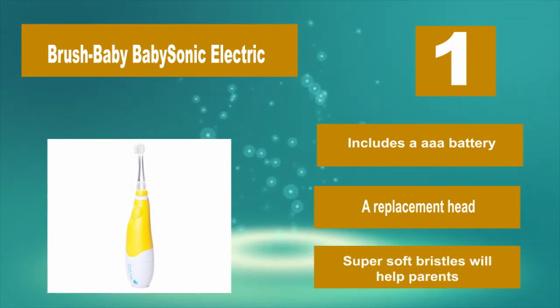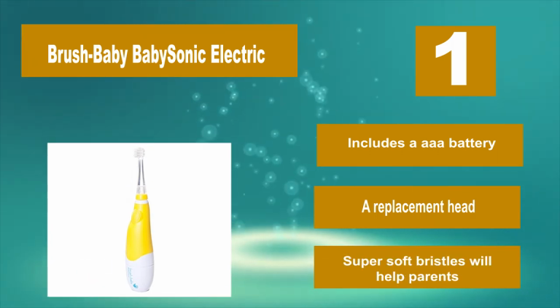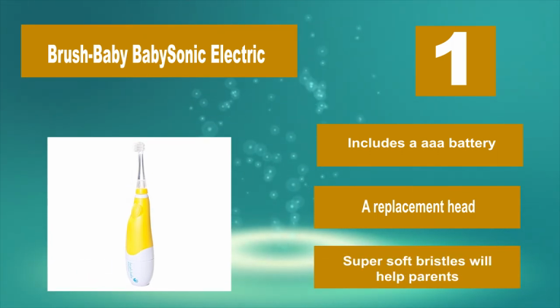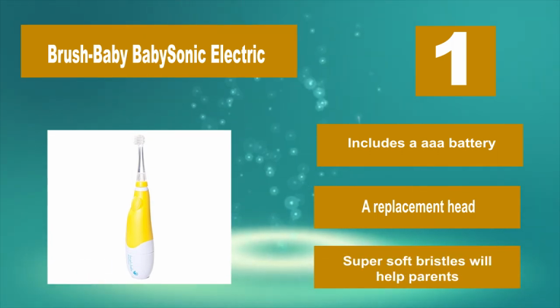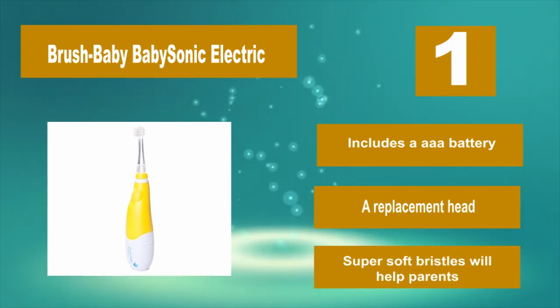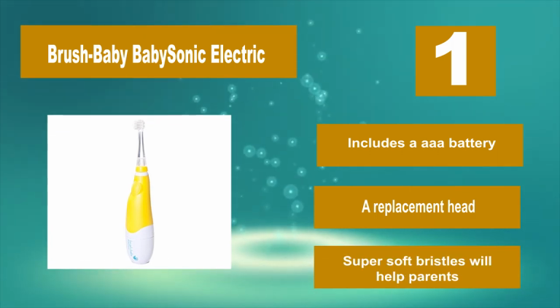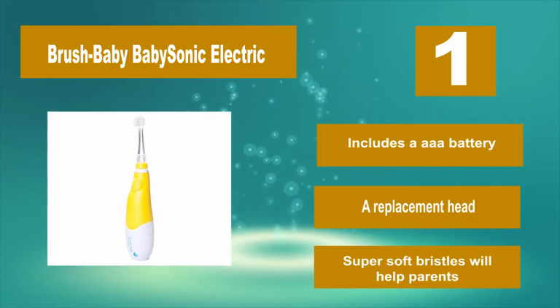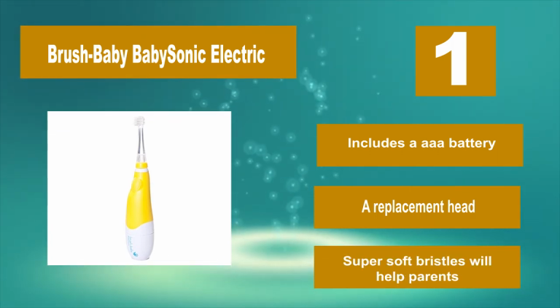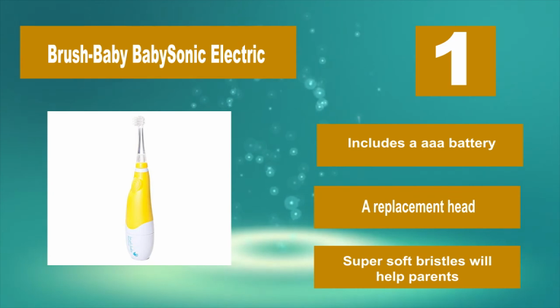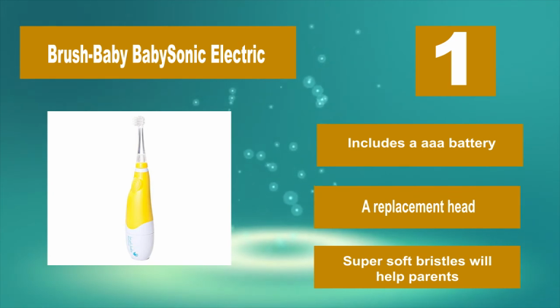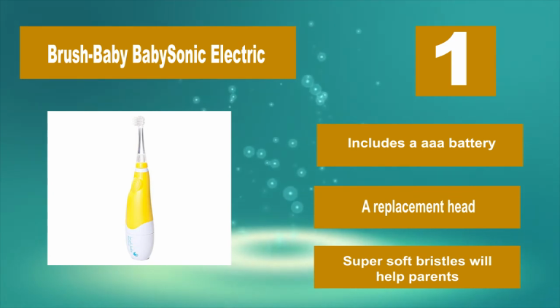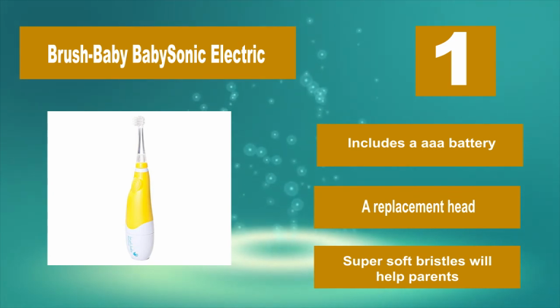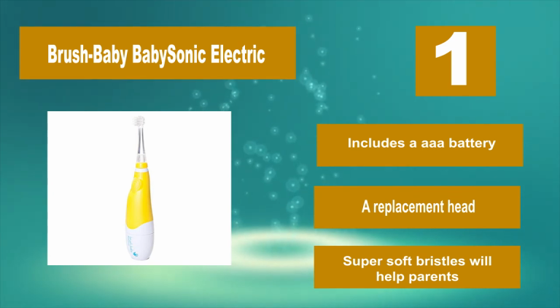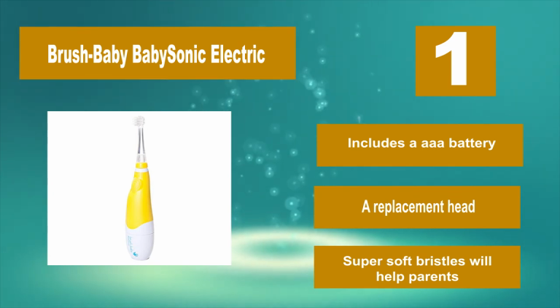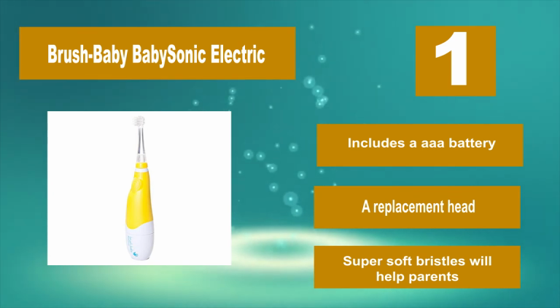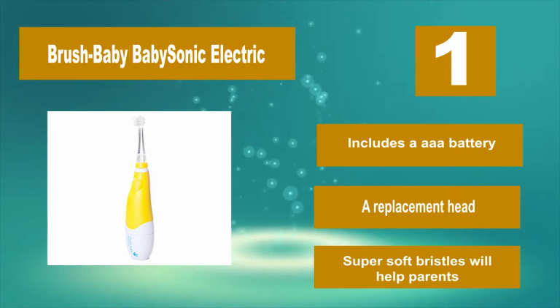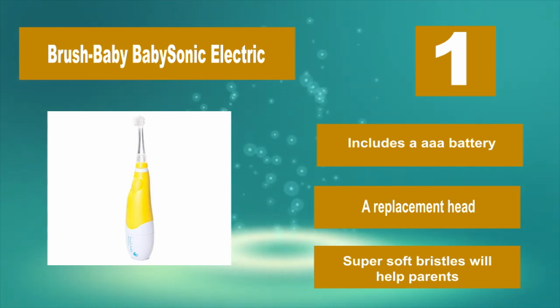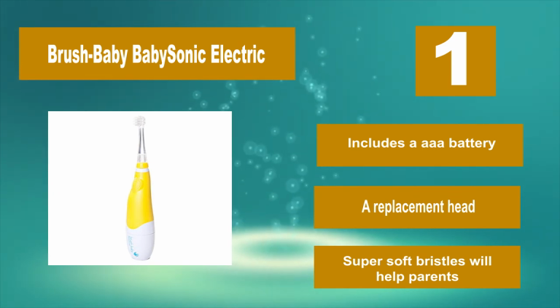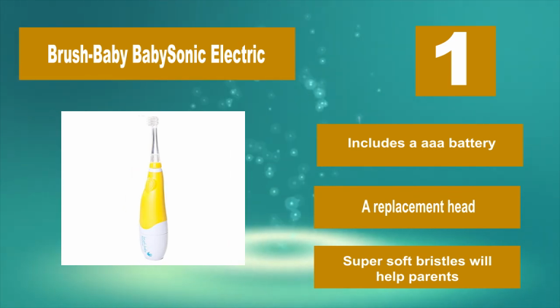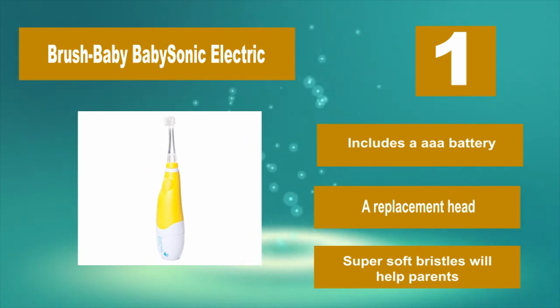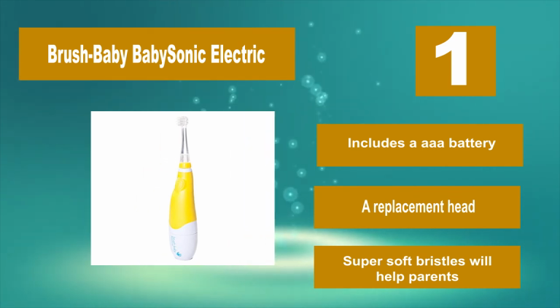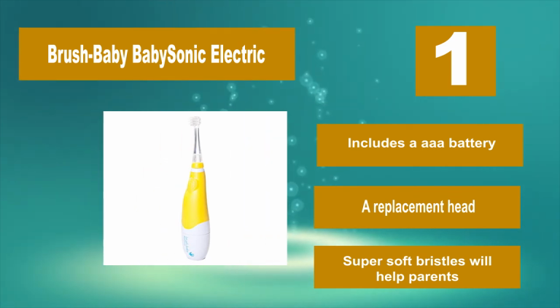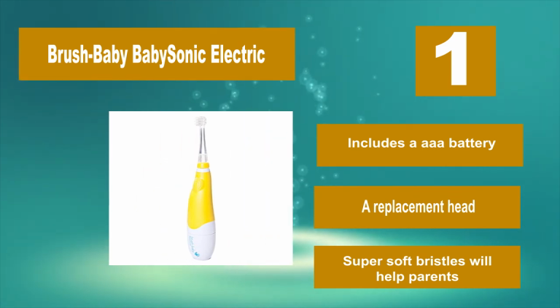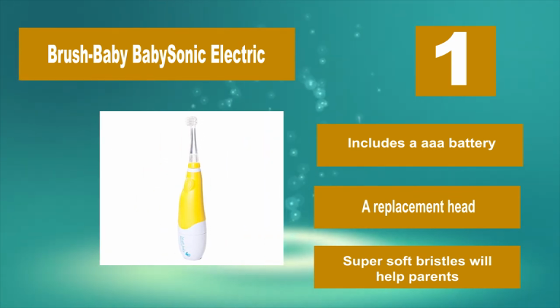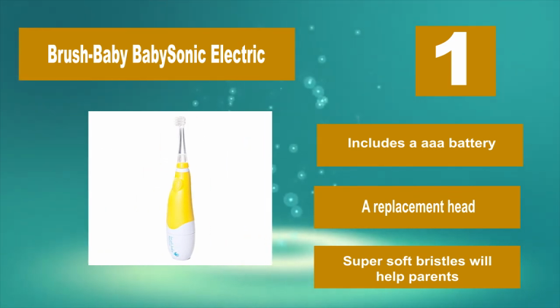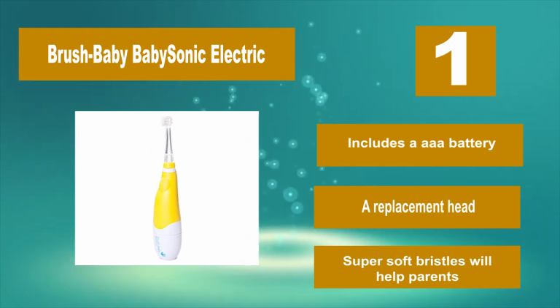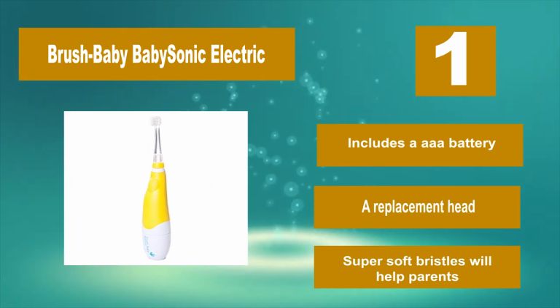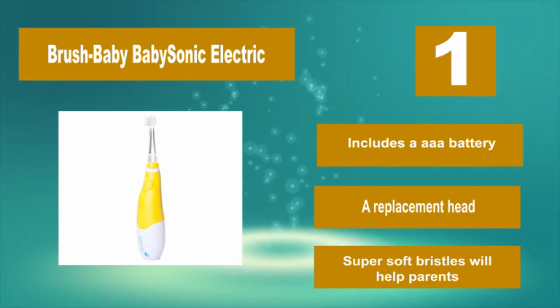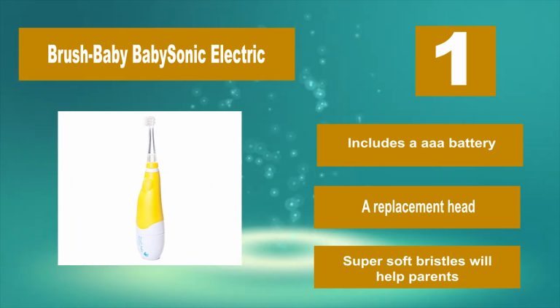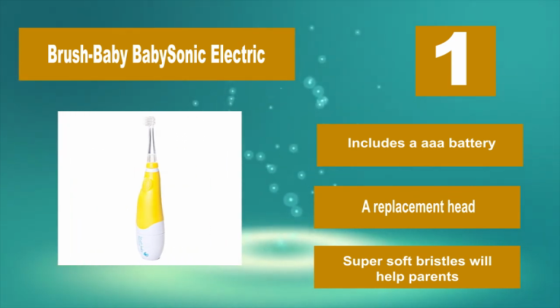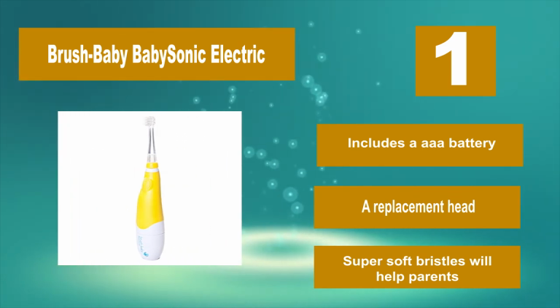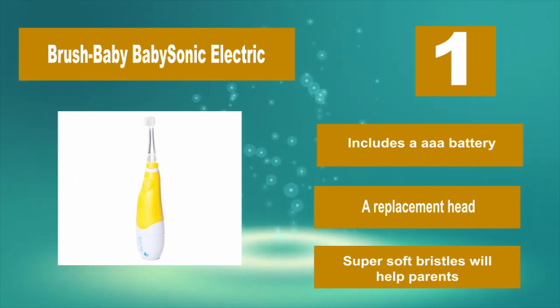Includes a AAA battery and a replacement head. Super soft bristles will help parents brush effectively.